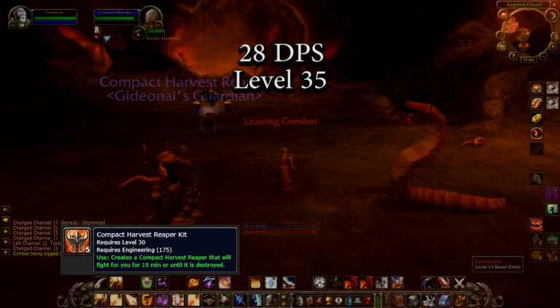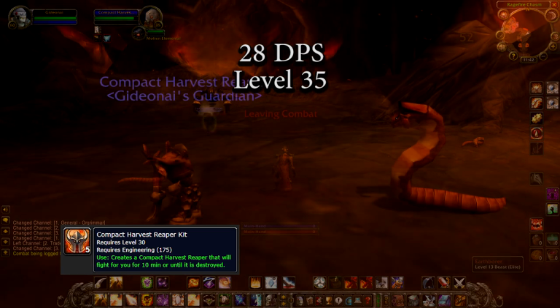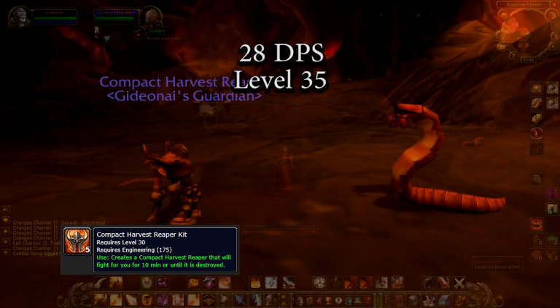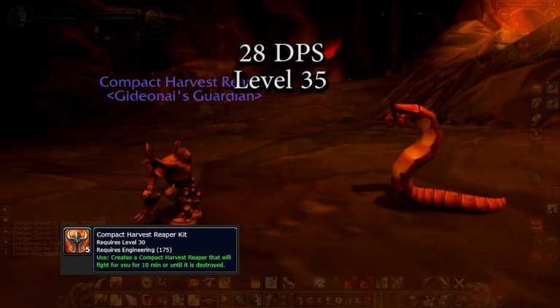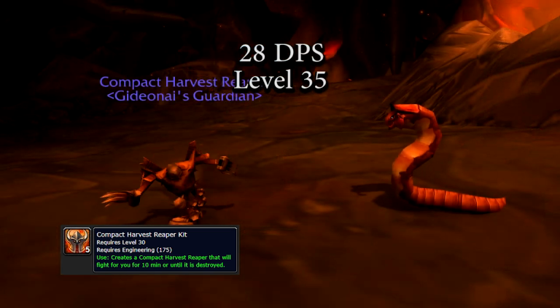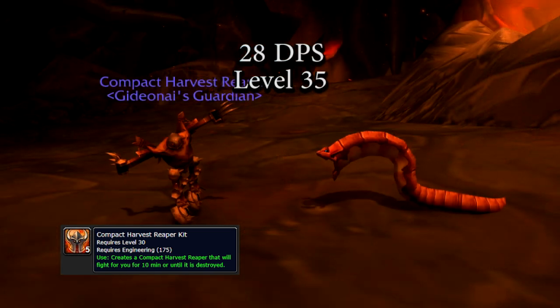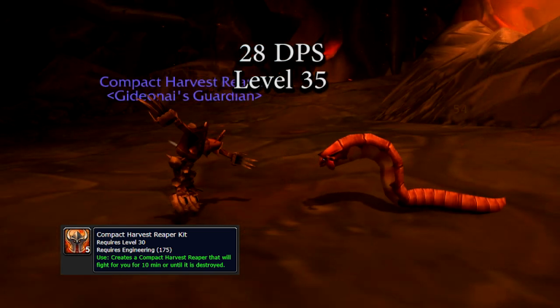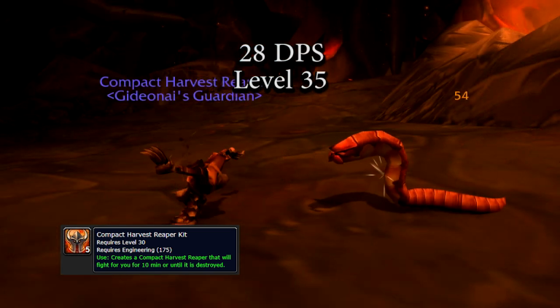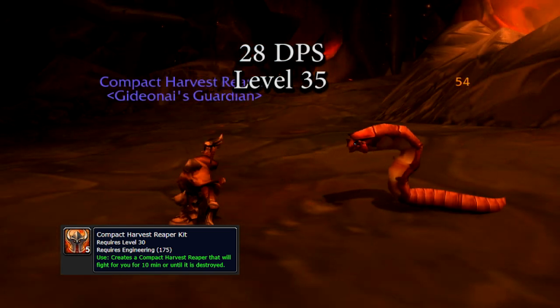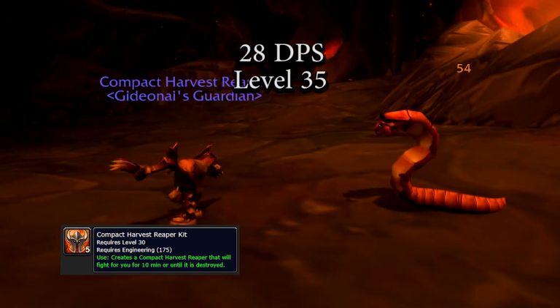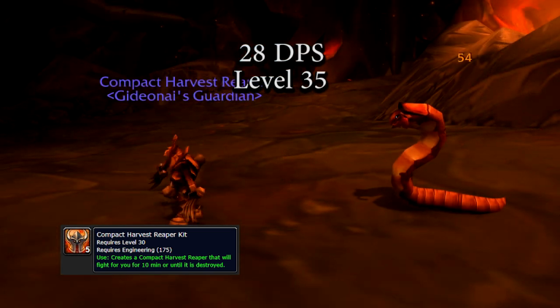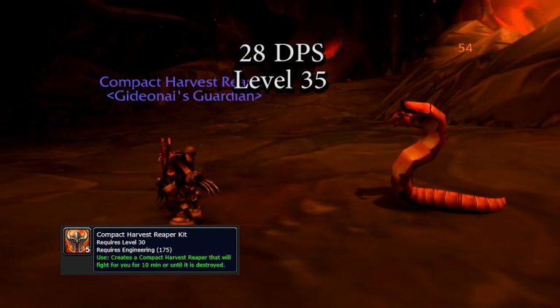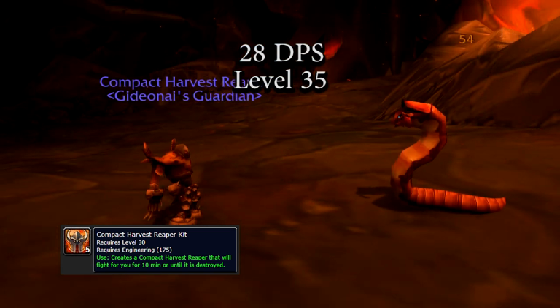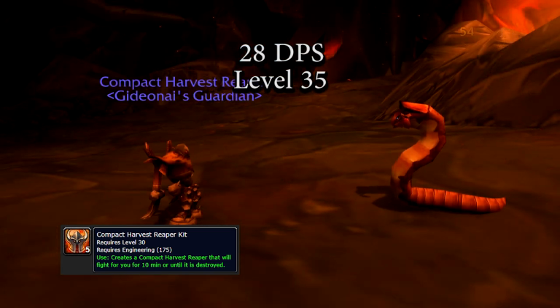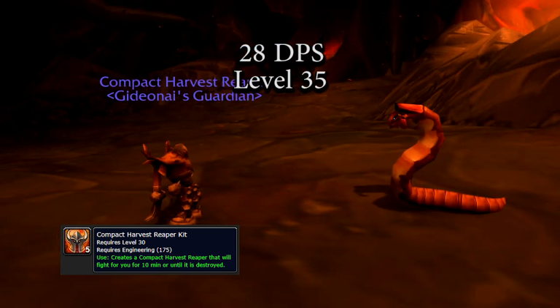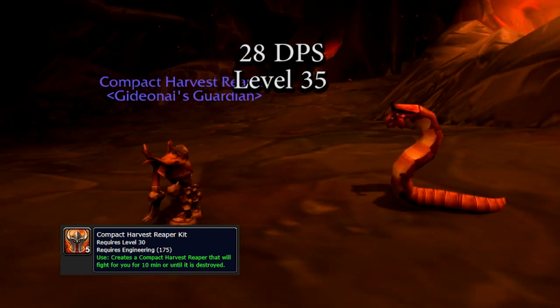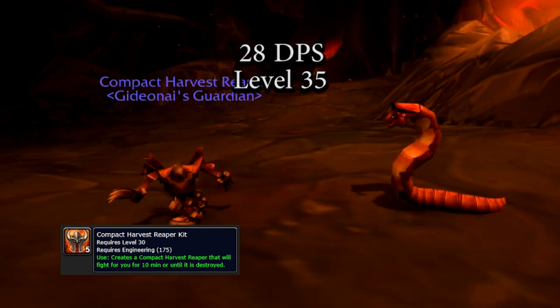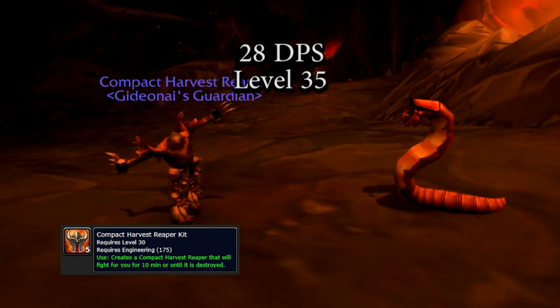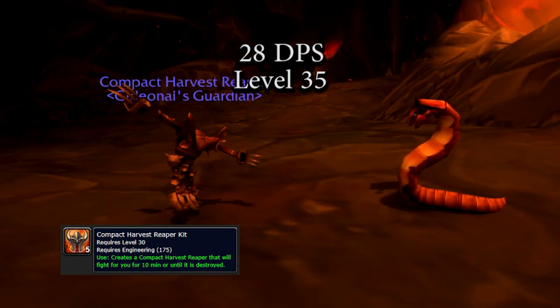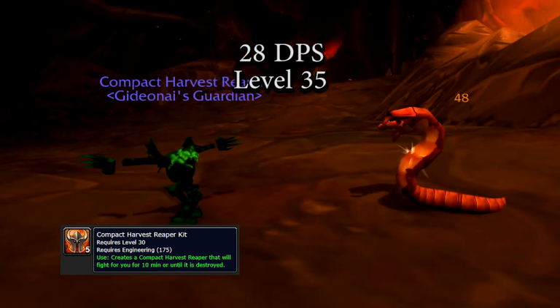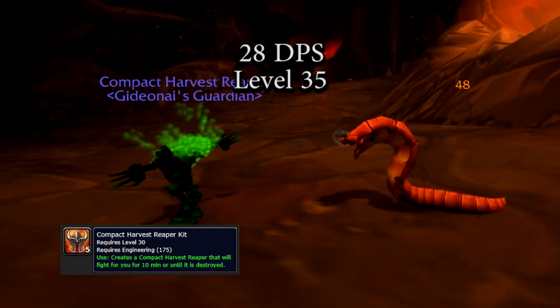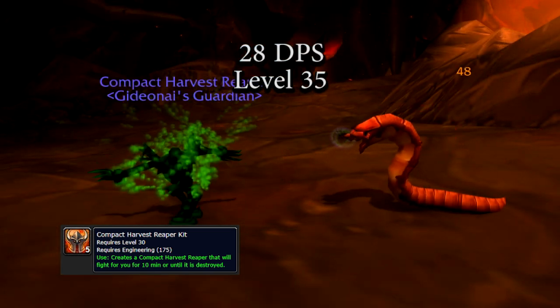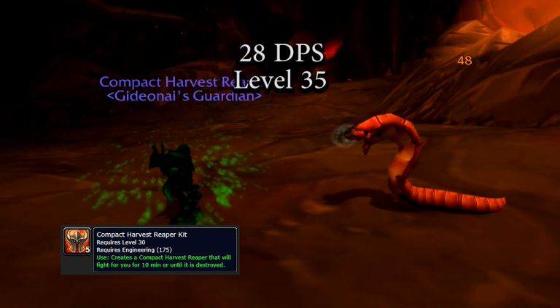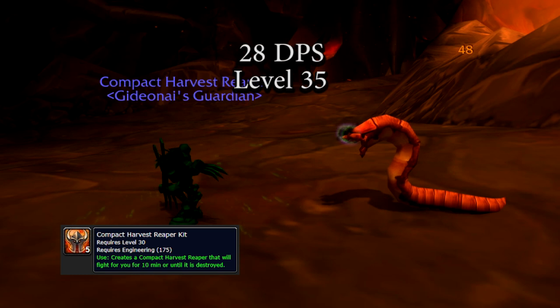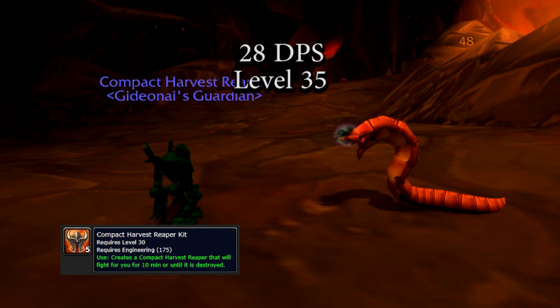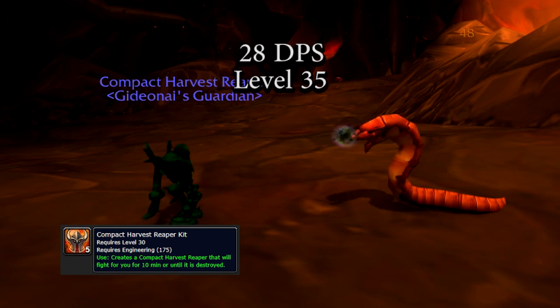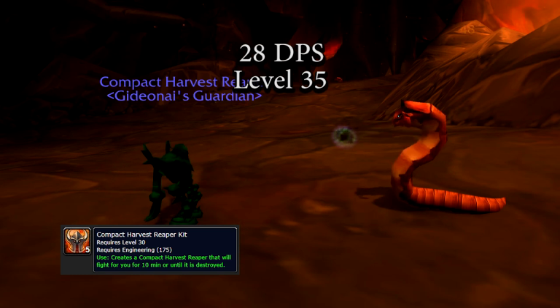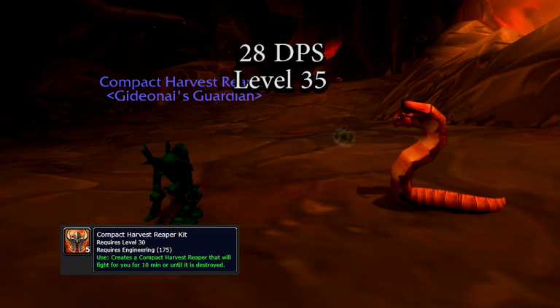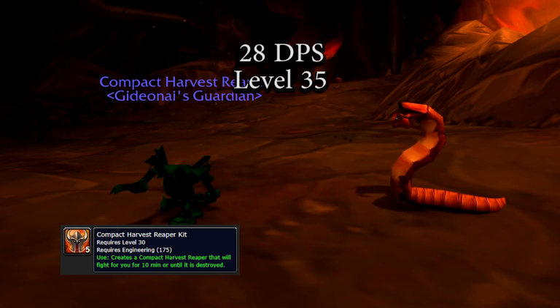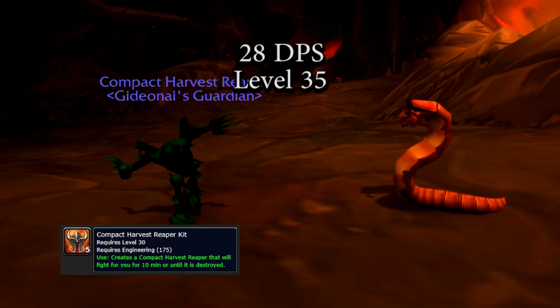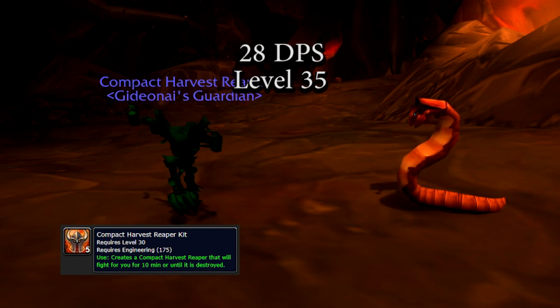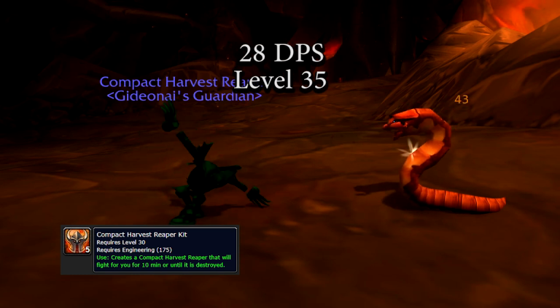After it dies, whatever it hit will then be aware of your presence and you will be placed on the threat table.